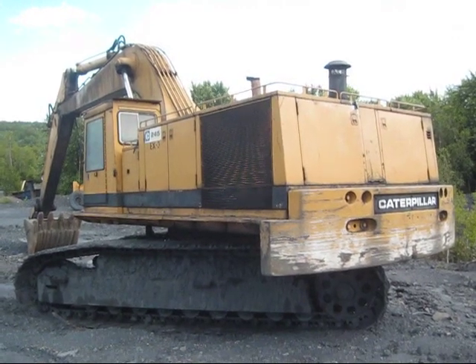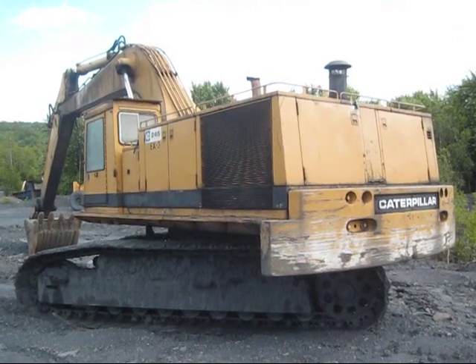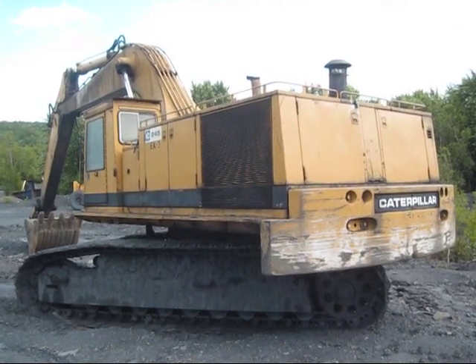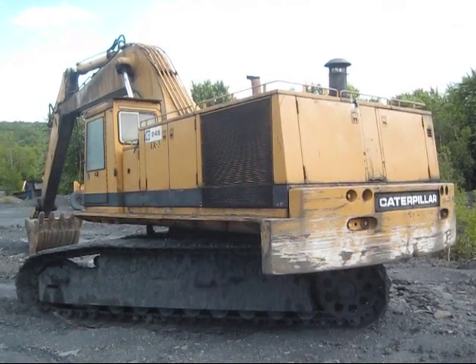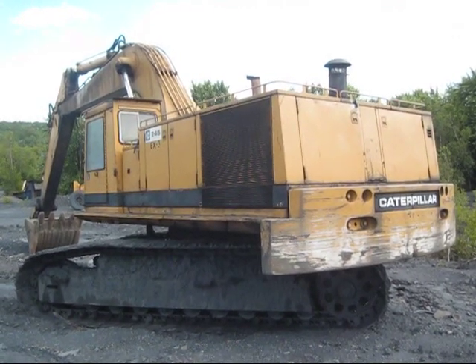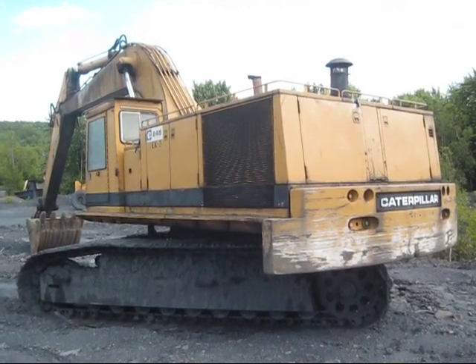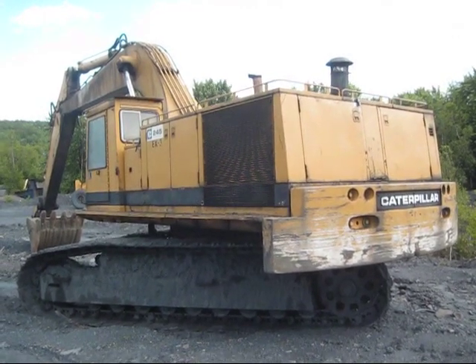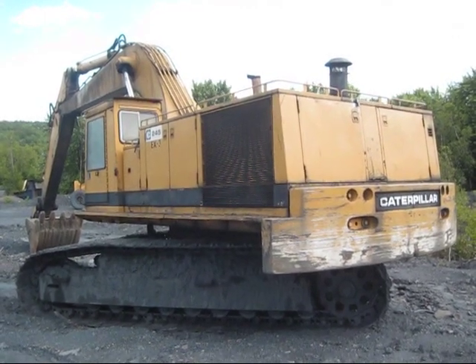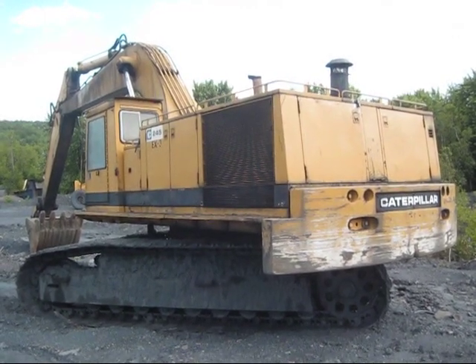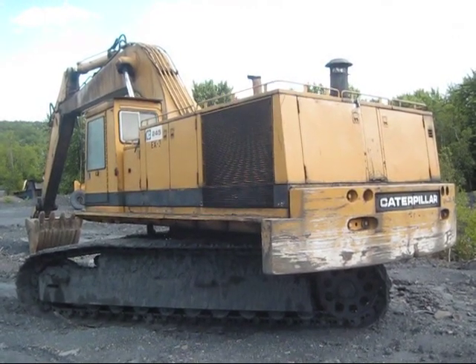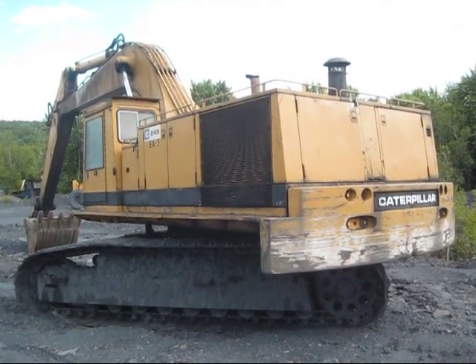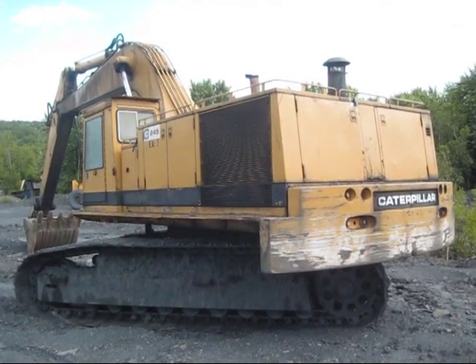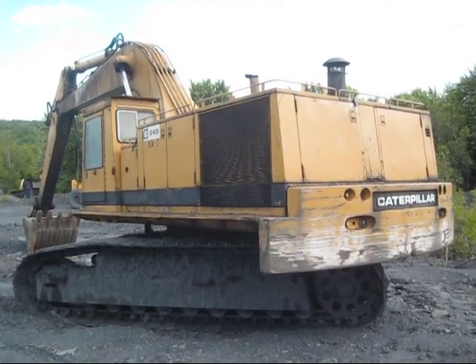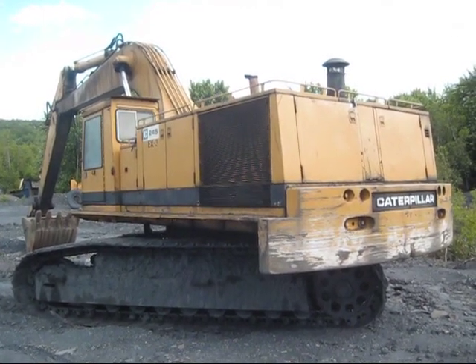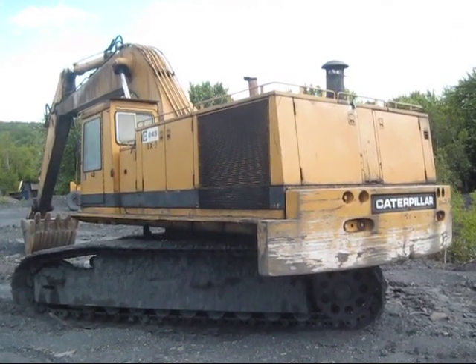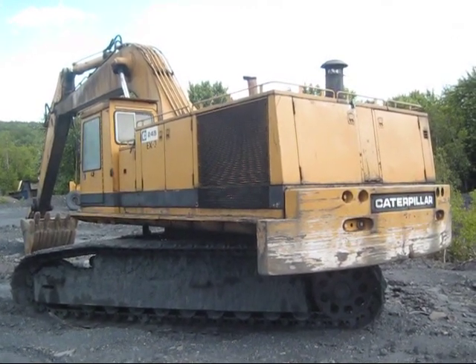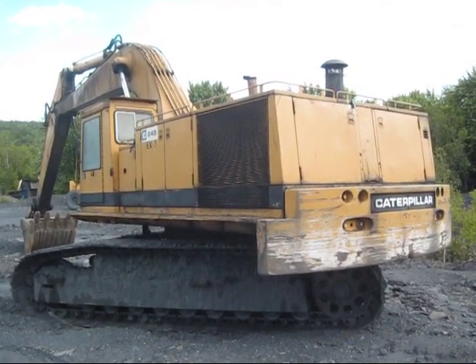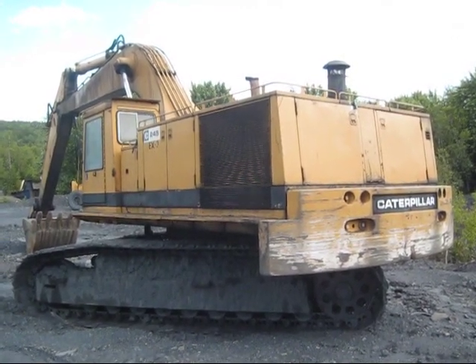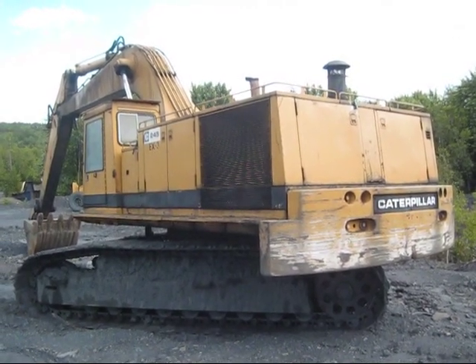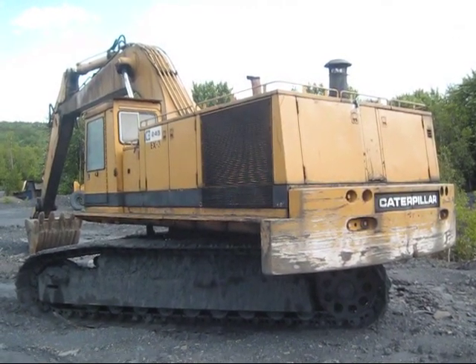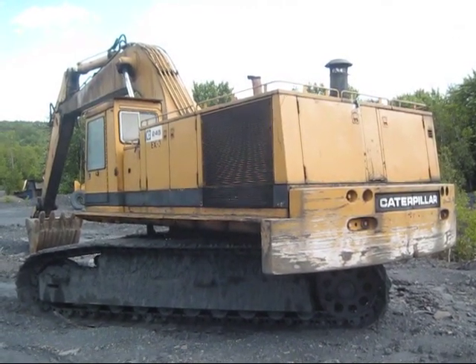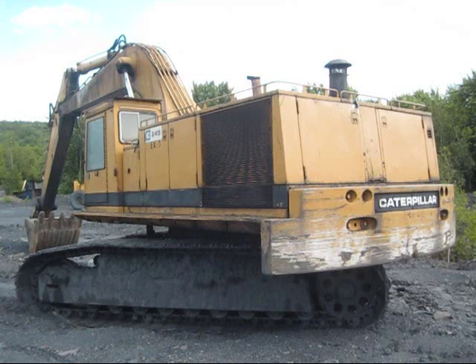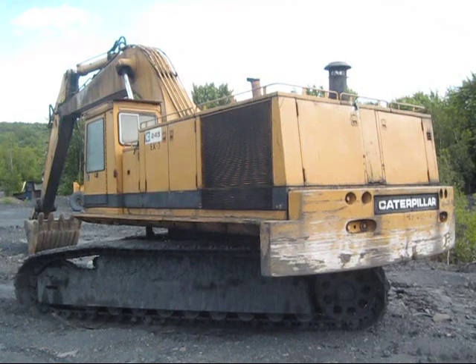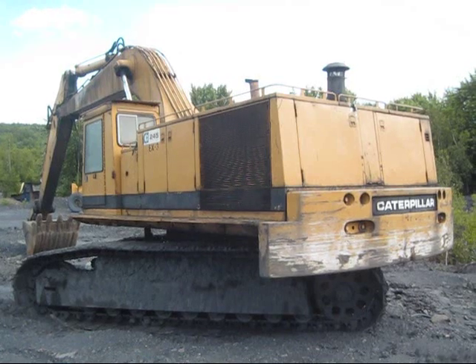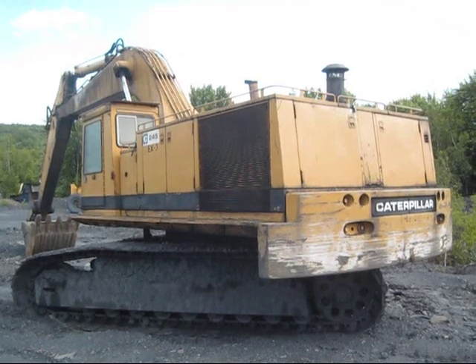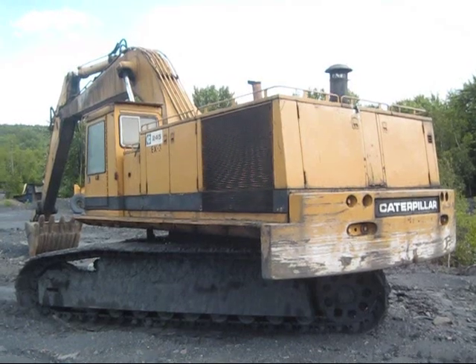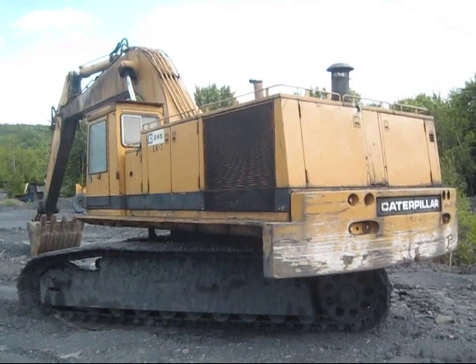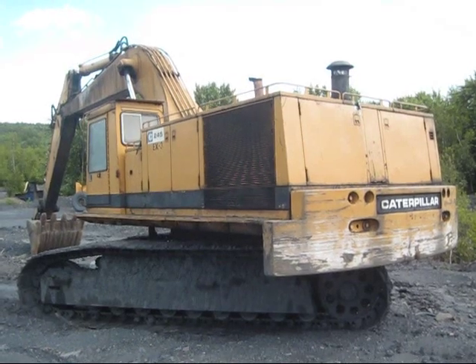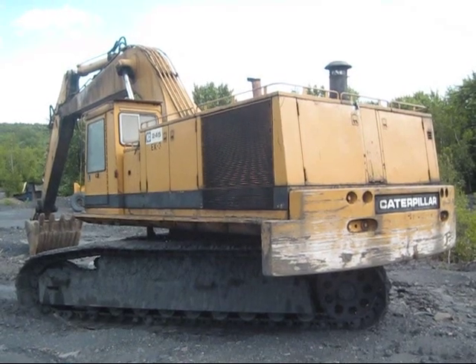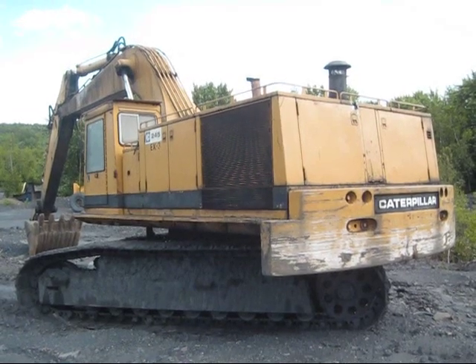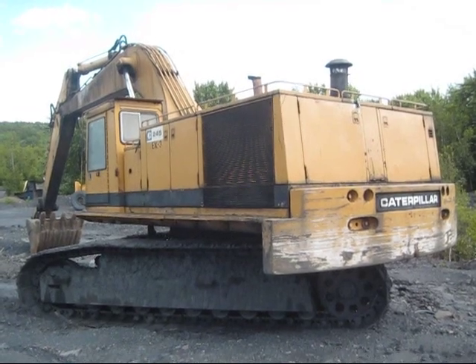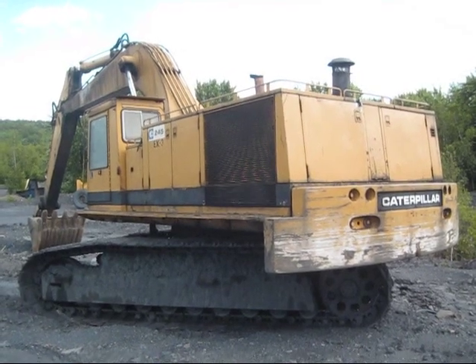But there she is — a 1979 Caterpillar 245 hydraulic excavator.